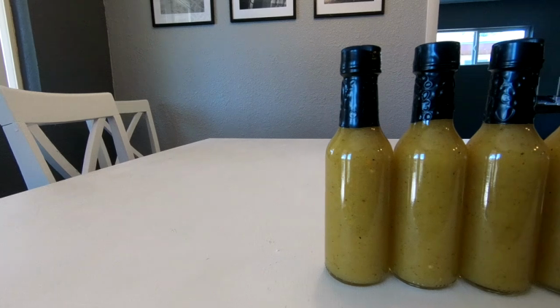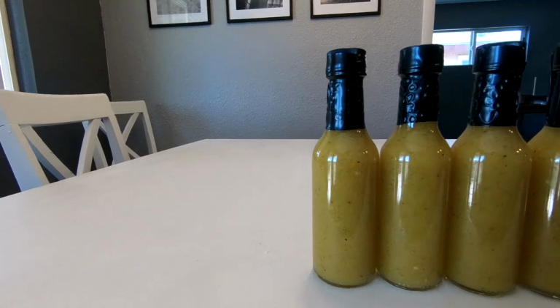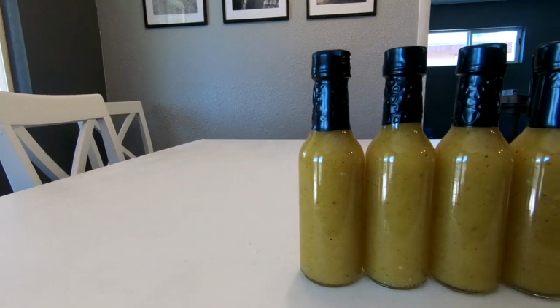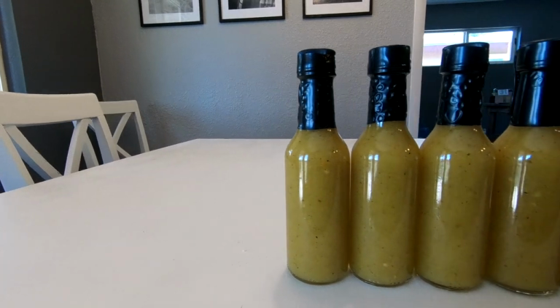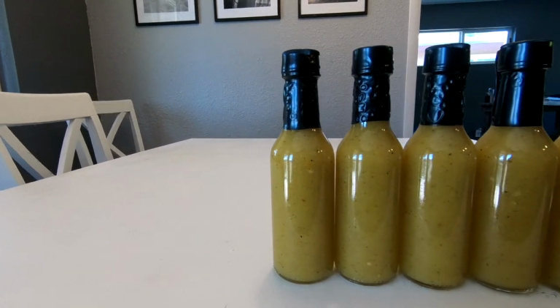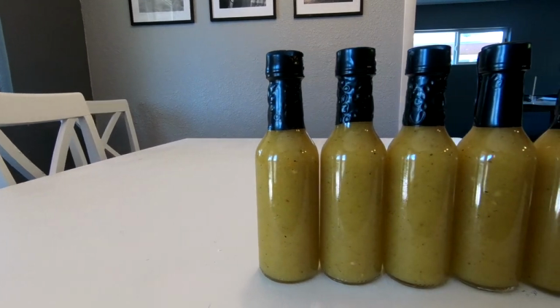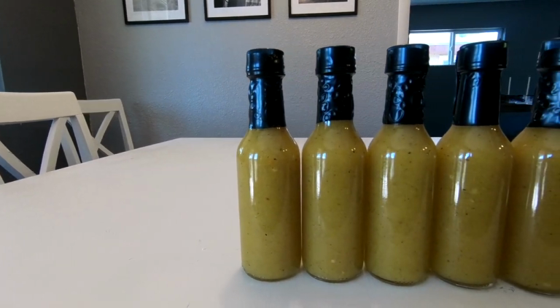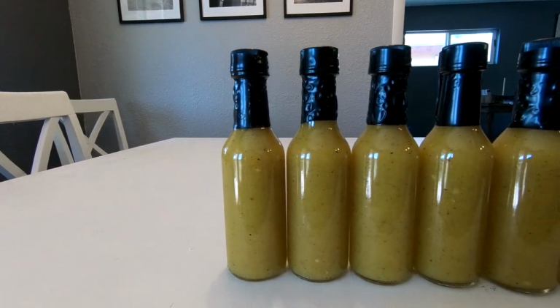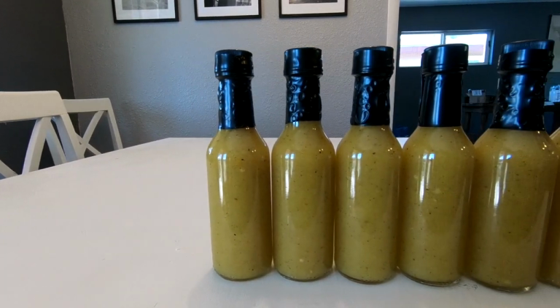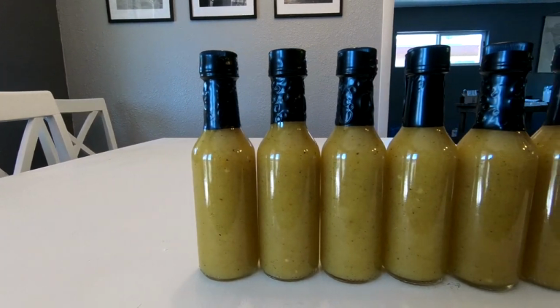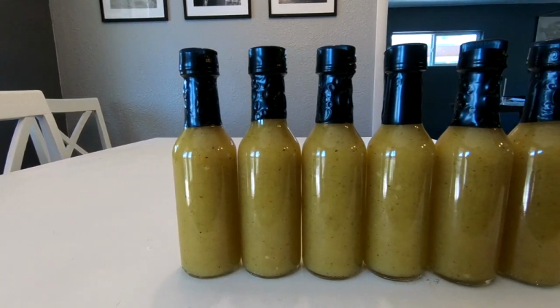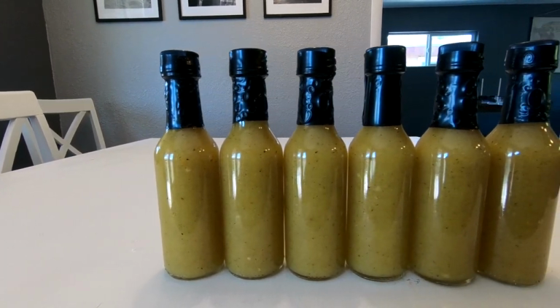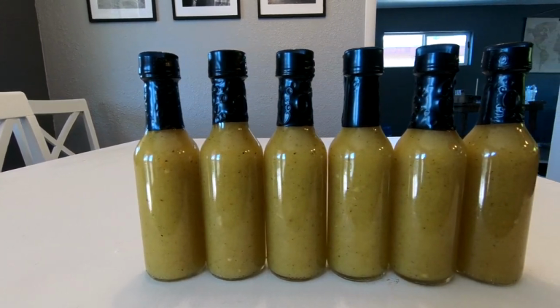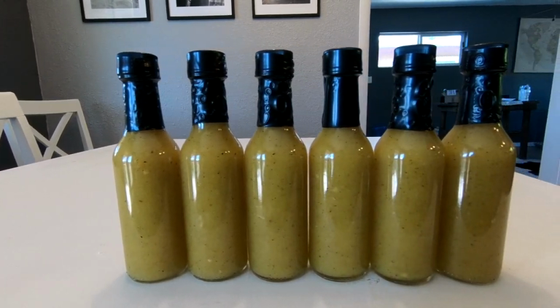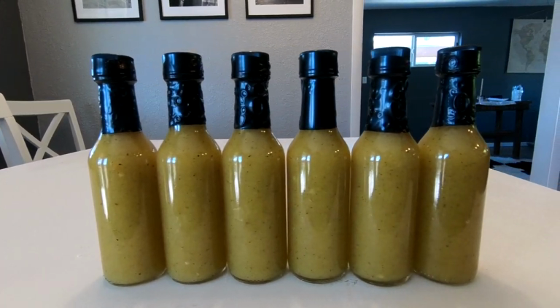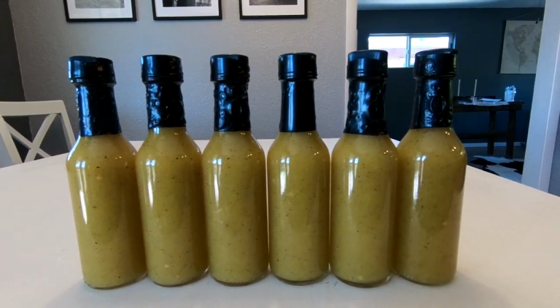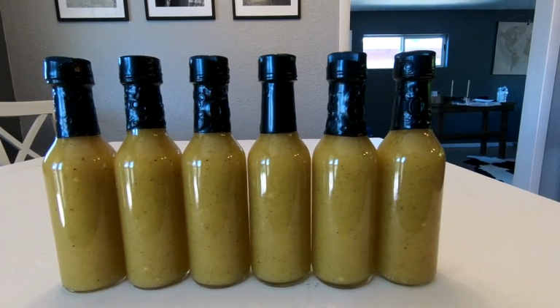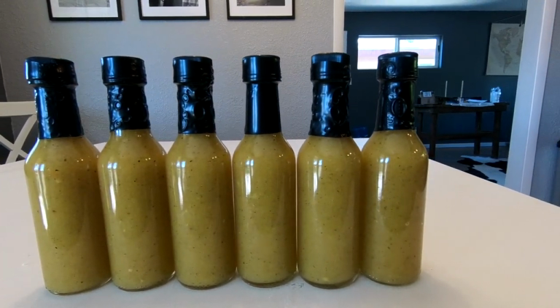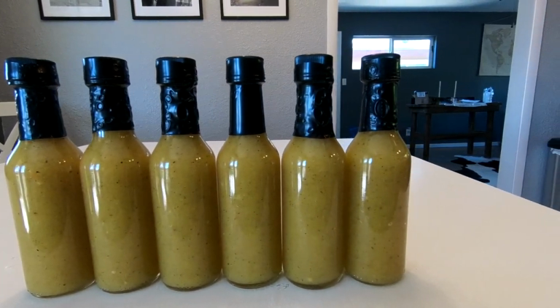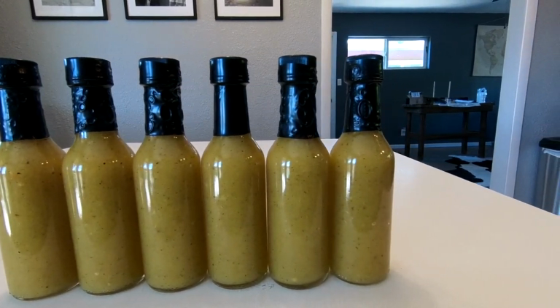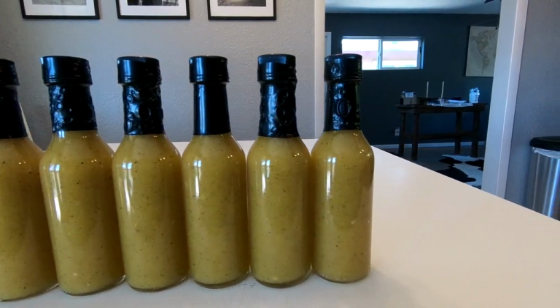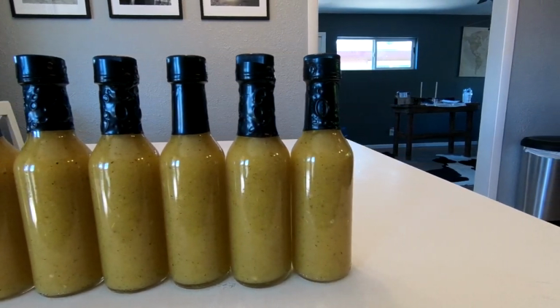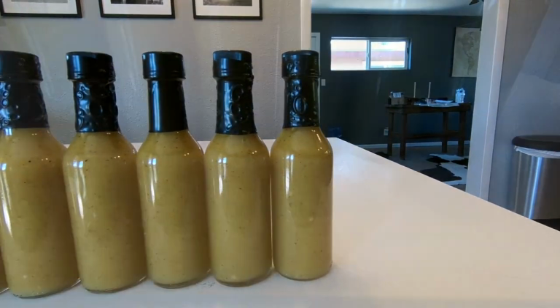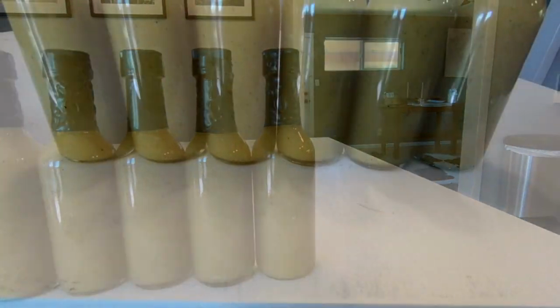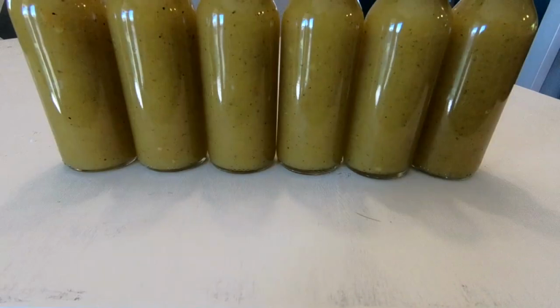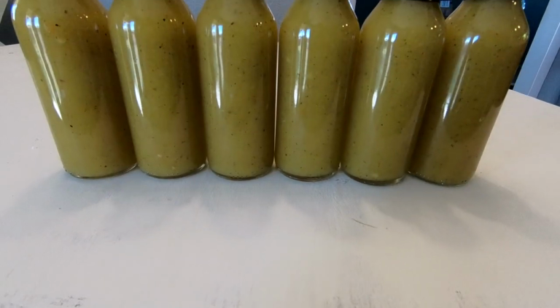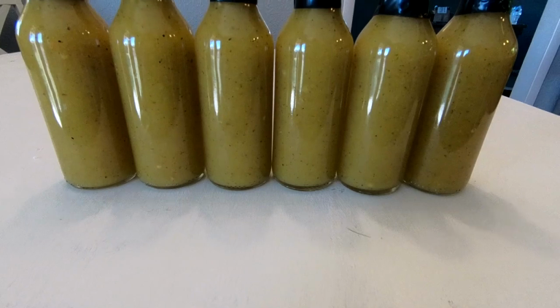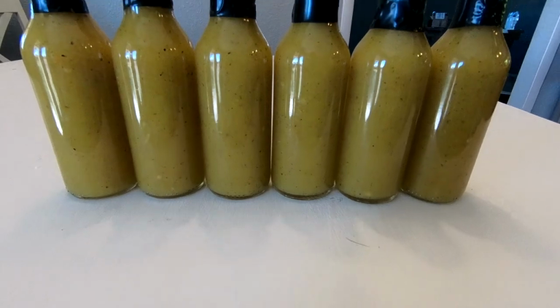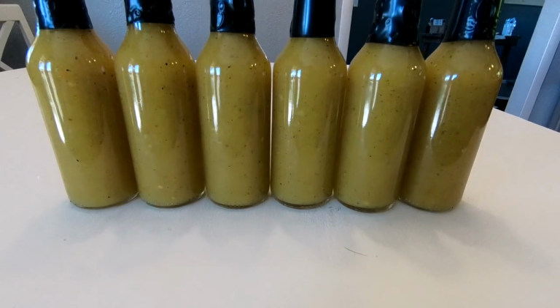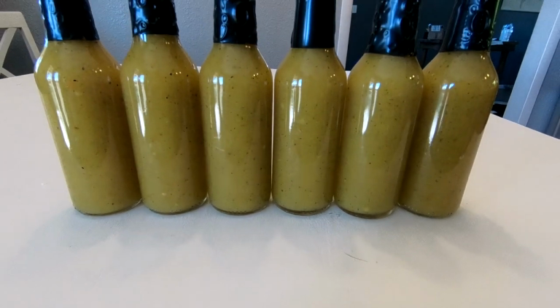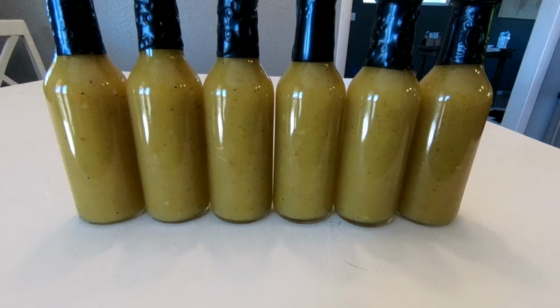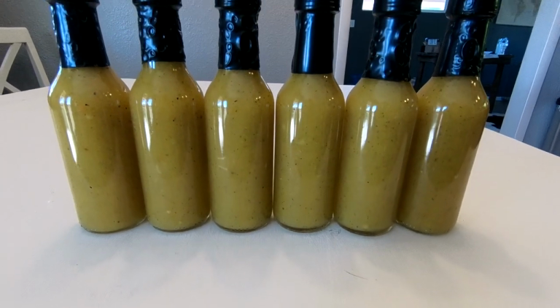Hello everybody and welcome to my channel. Today we're going to be making some pineapple habanero hot sauce.